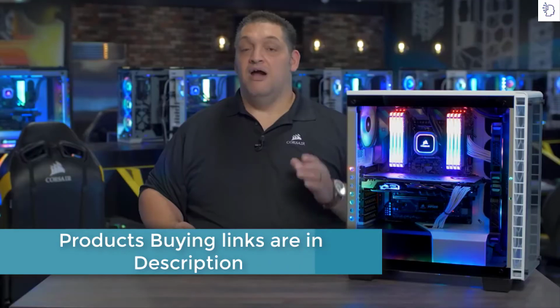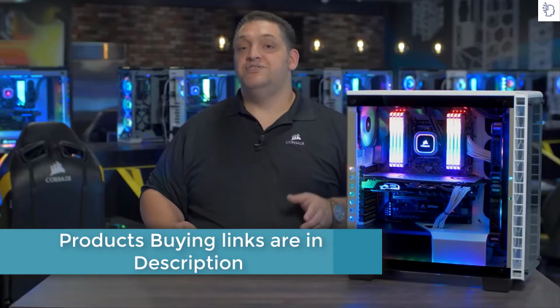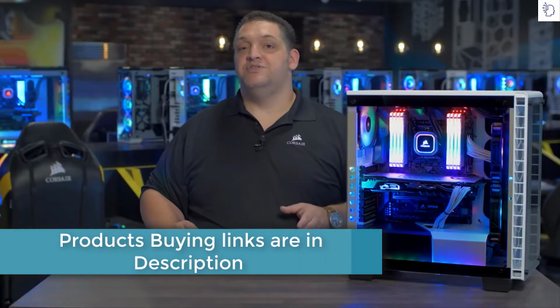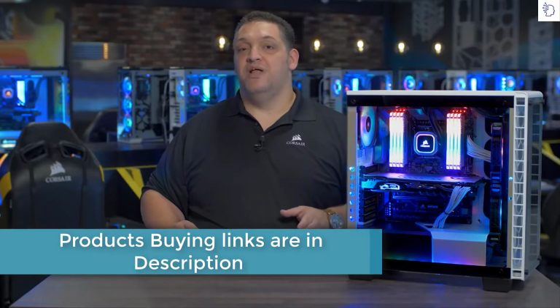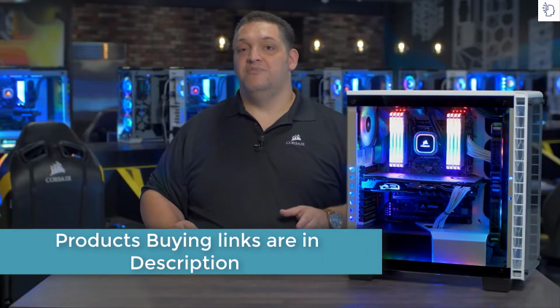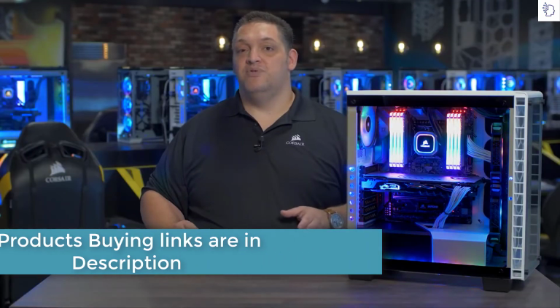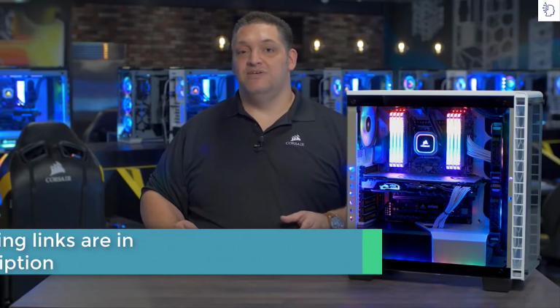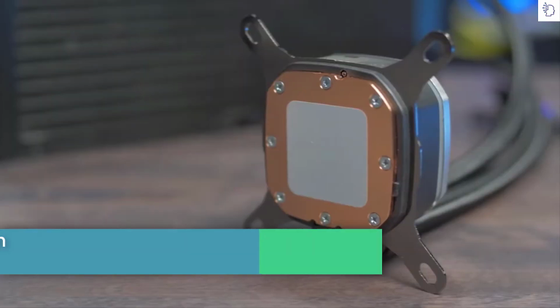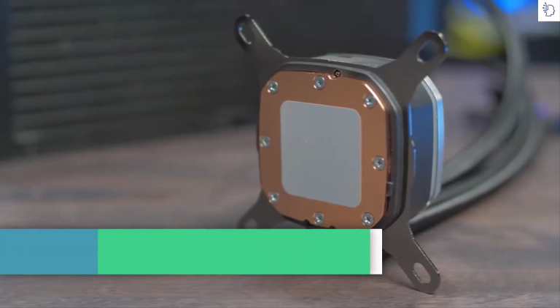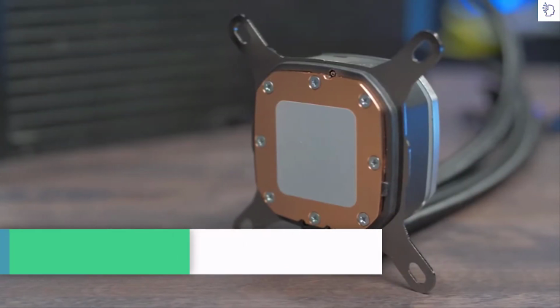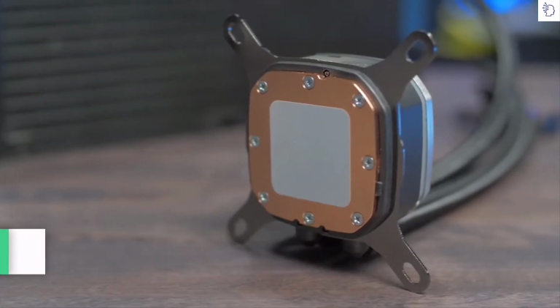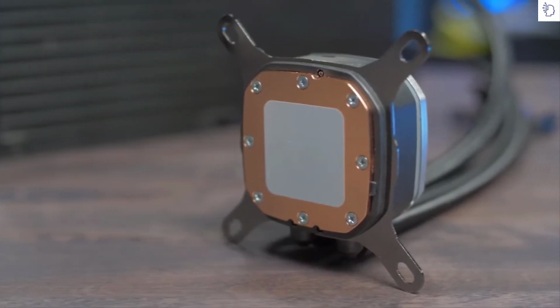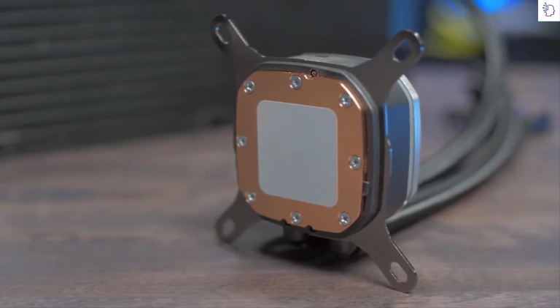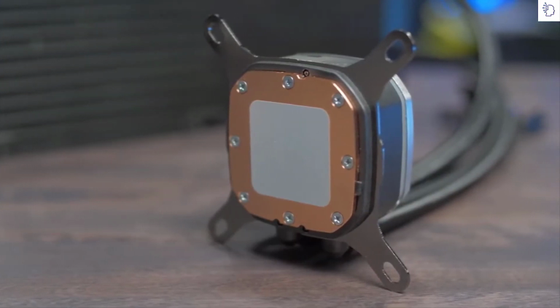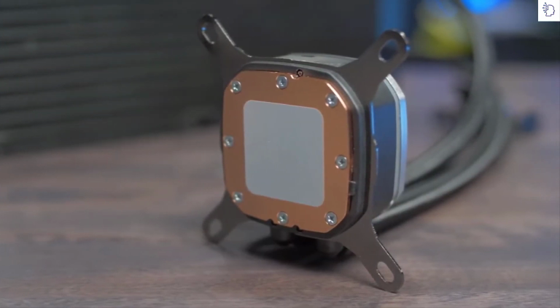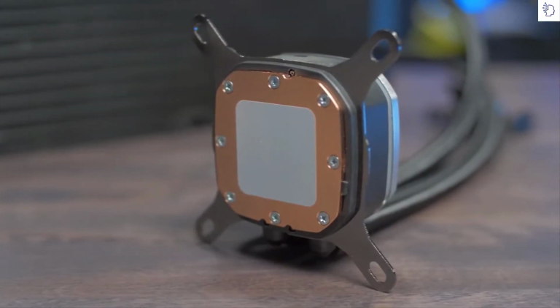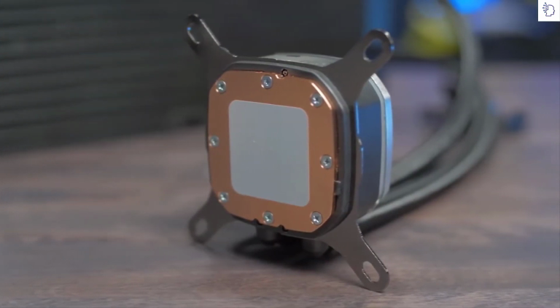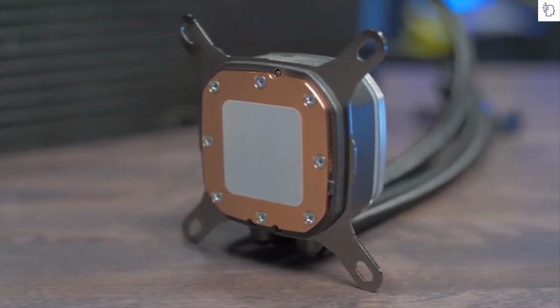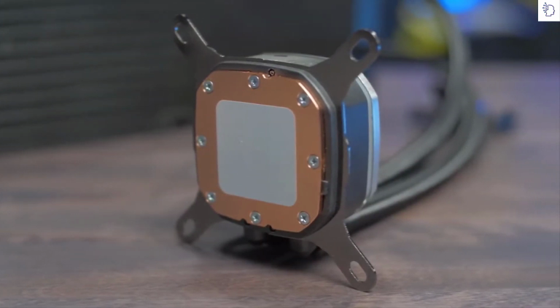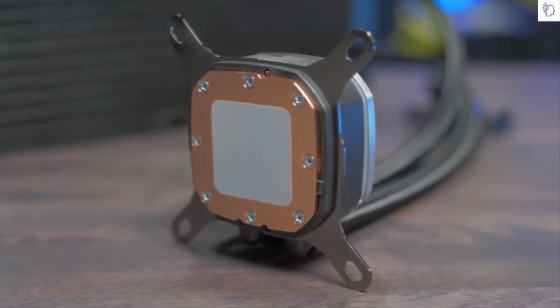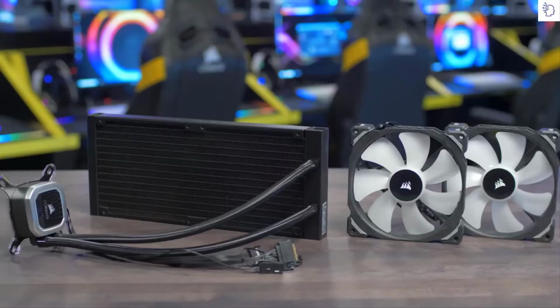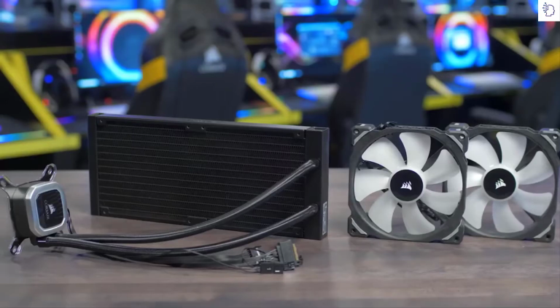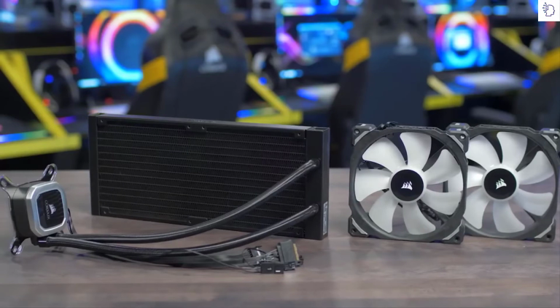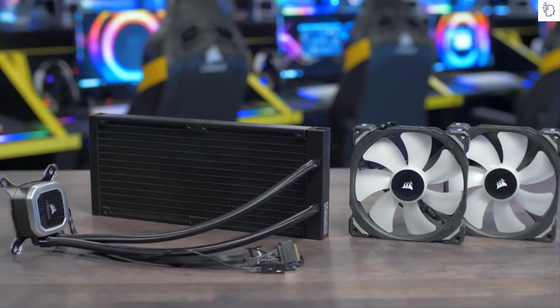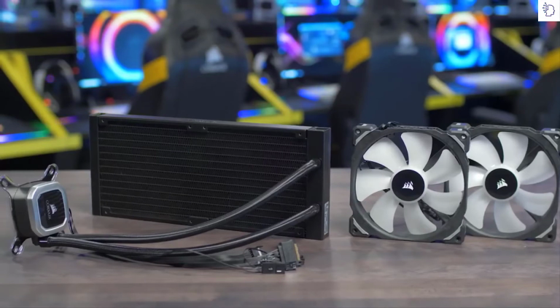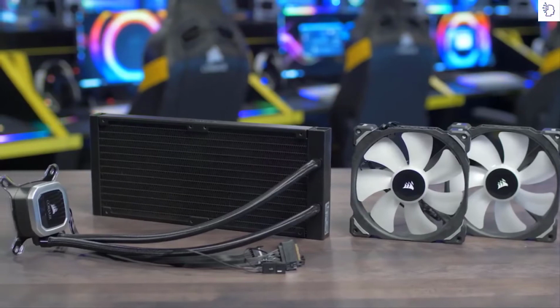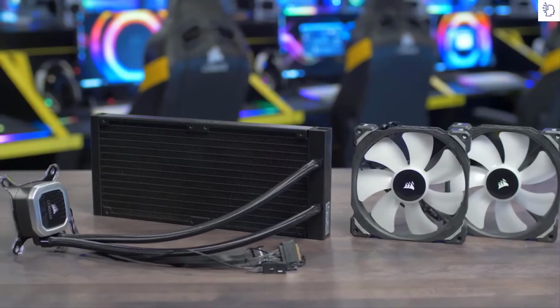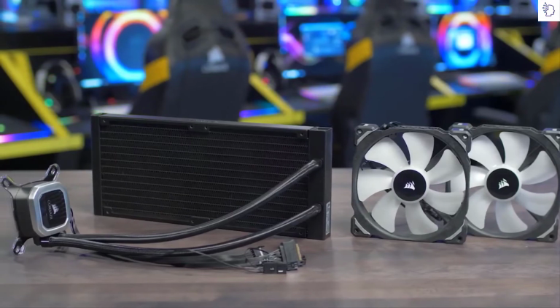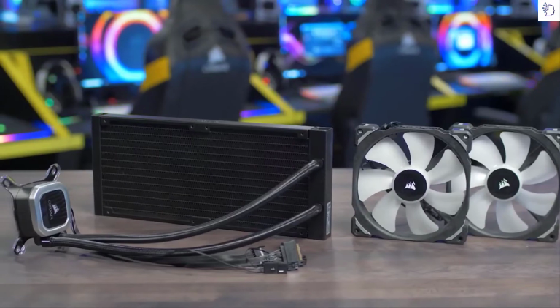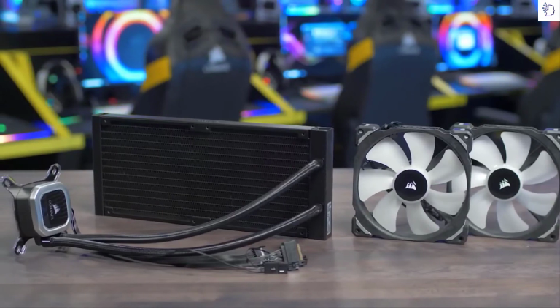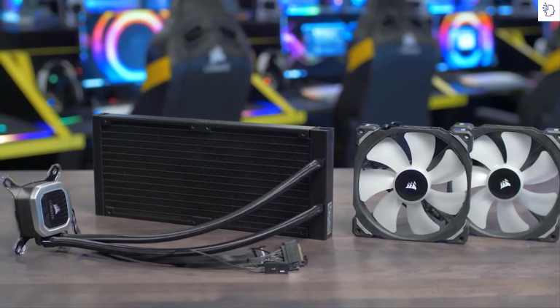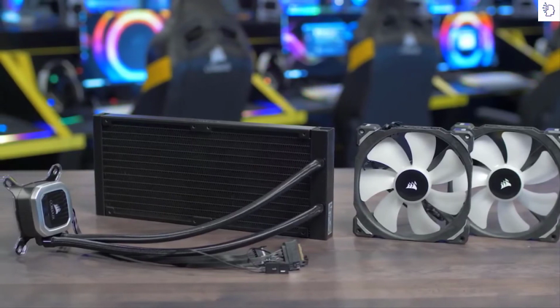Our Hydra Series Platinum Coolers have a thermally optimized cold plate and a low noise pump design for quiet yet high performance cooling.